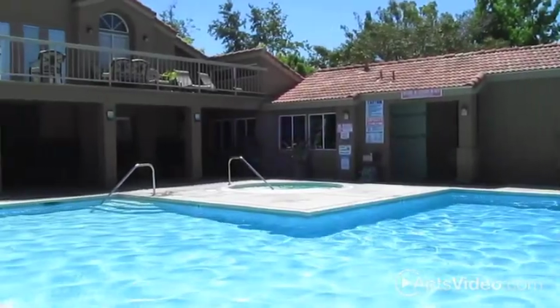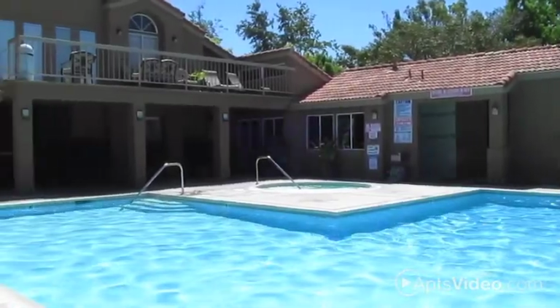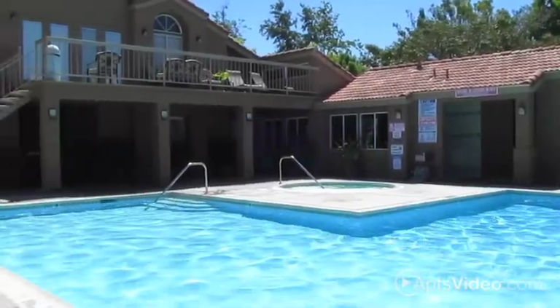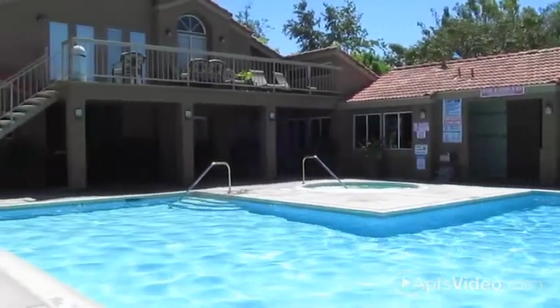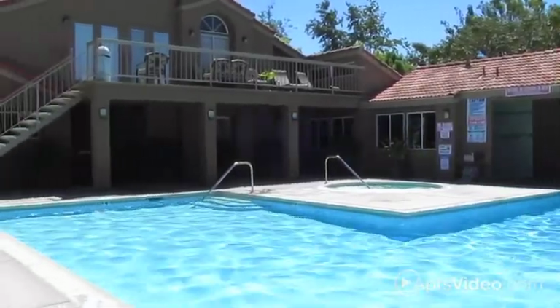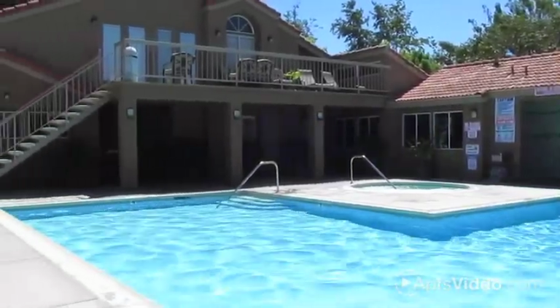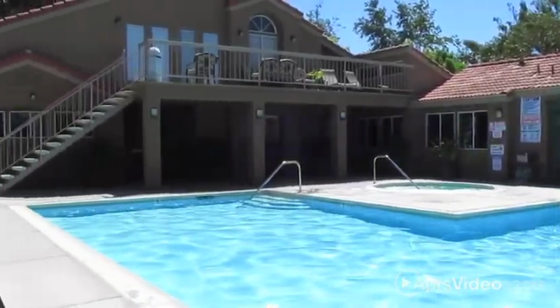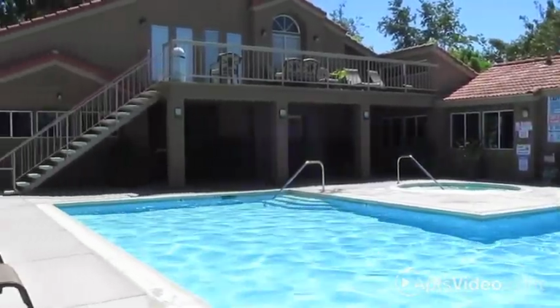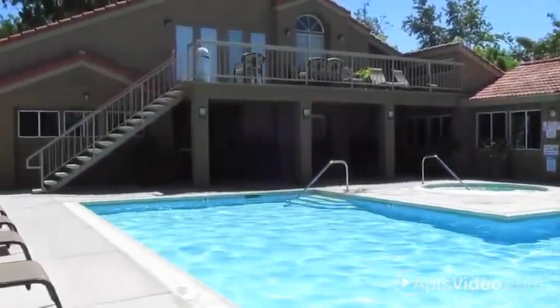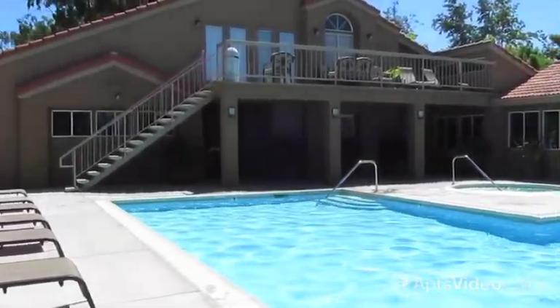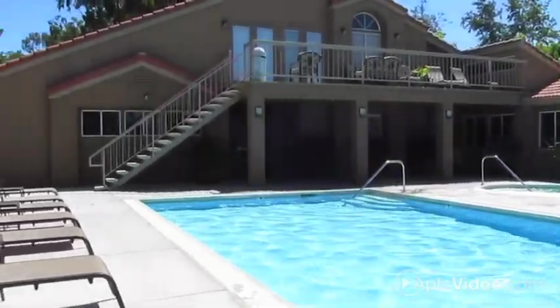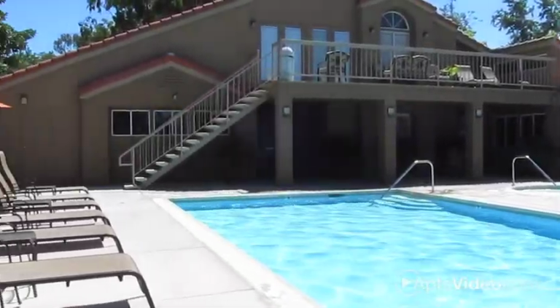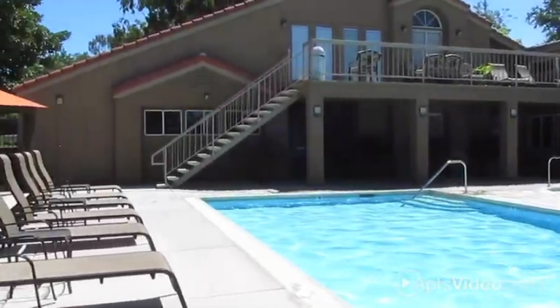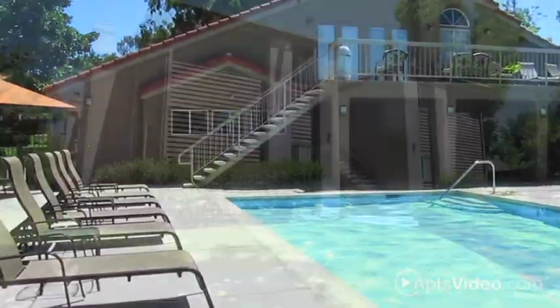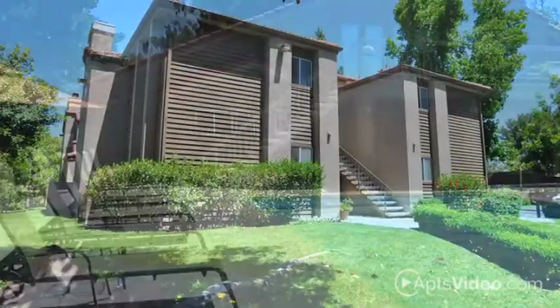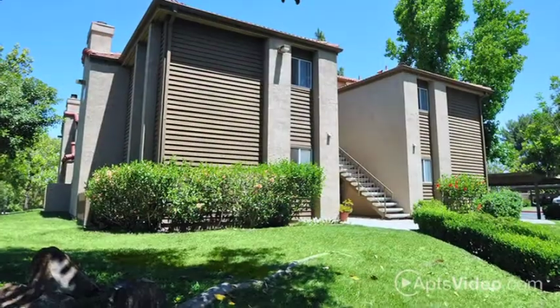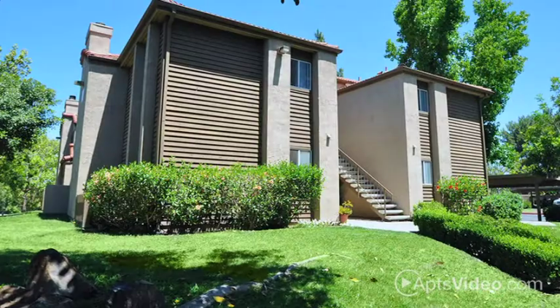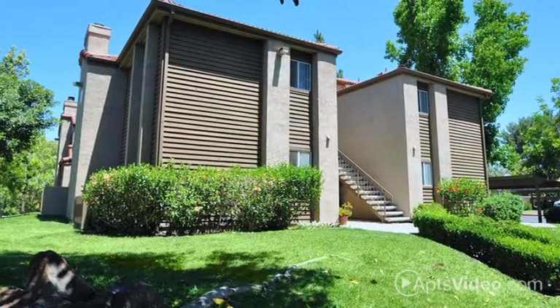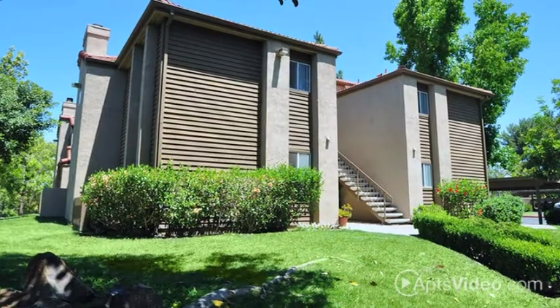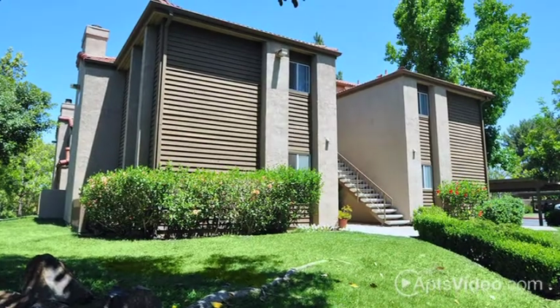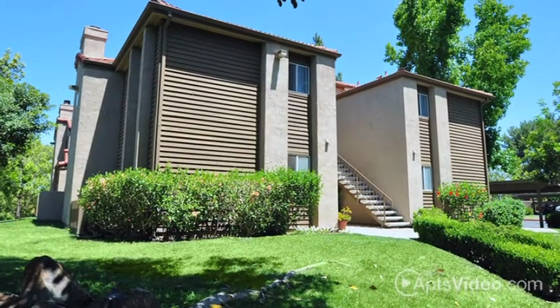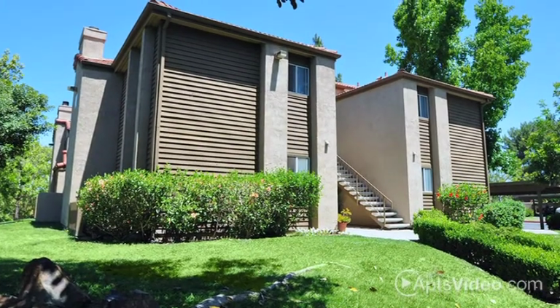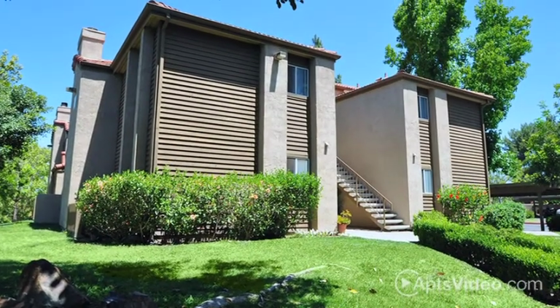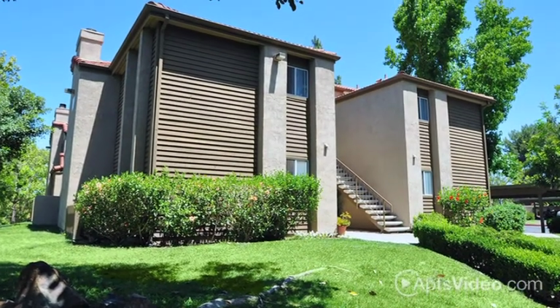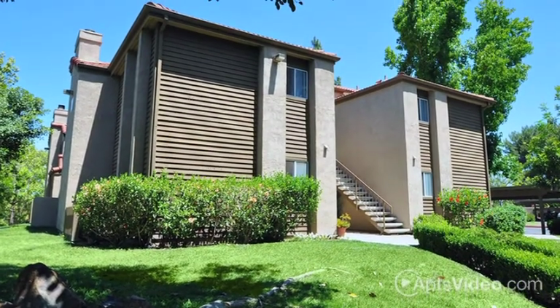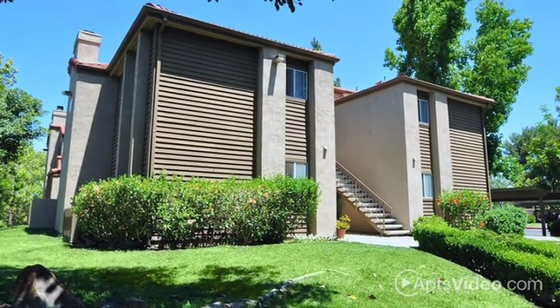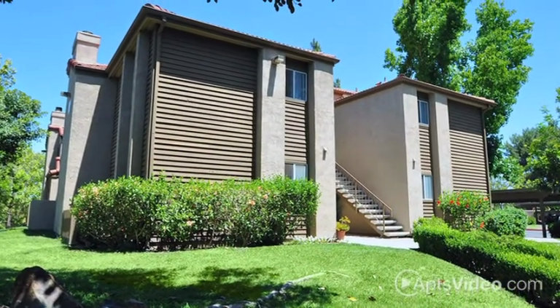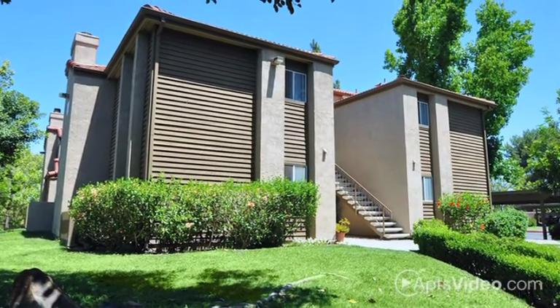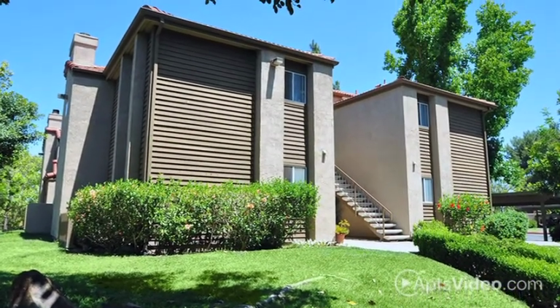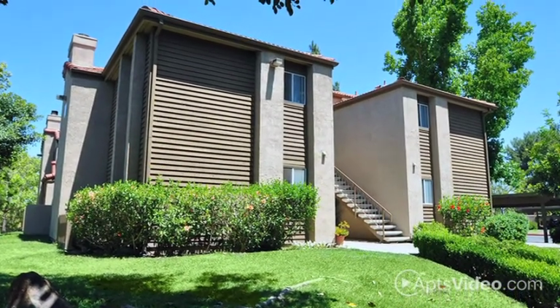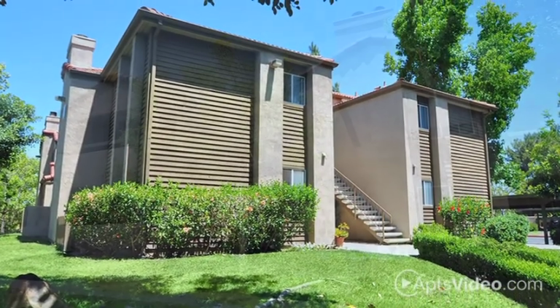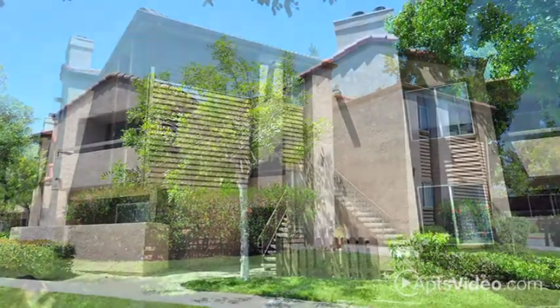Live the life of luxury at a price you can afford. Shadow Ridge Summerwind's luxury apartments let you live the lifestyle you want.